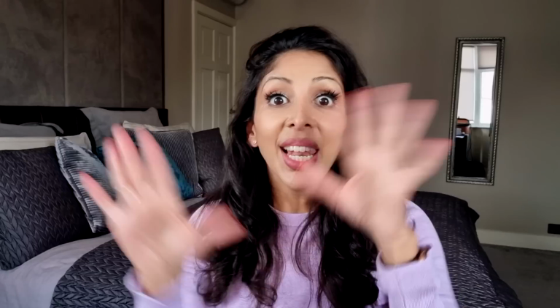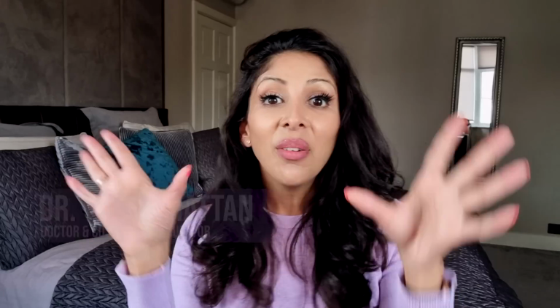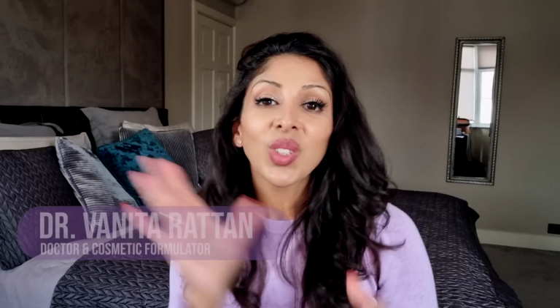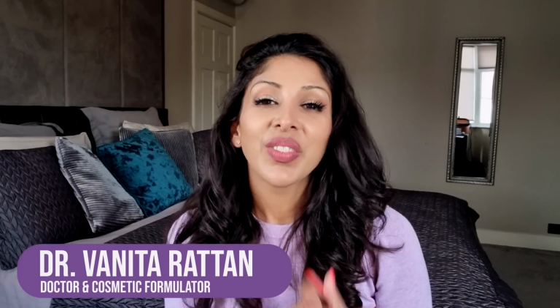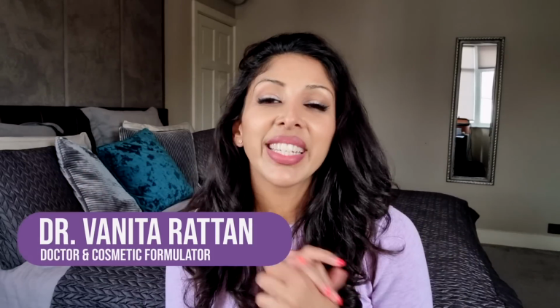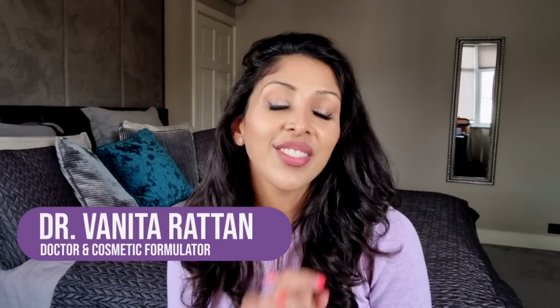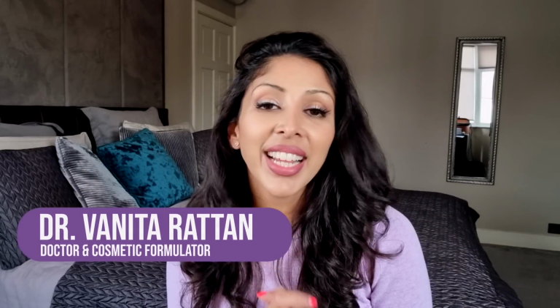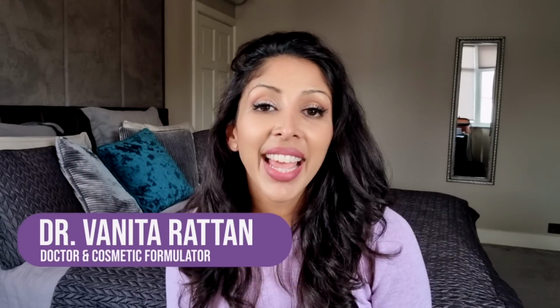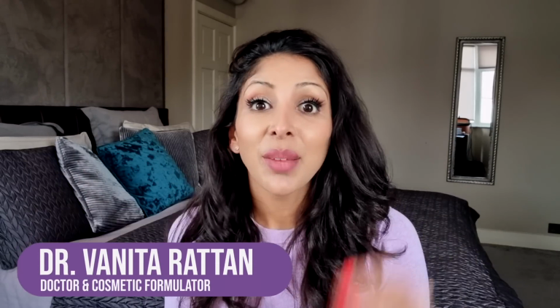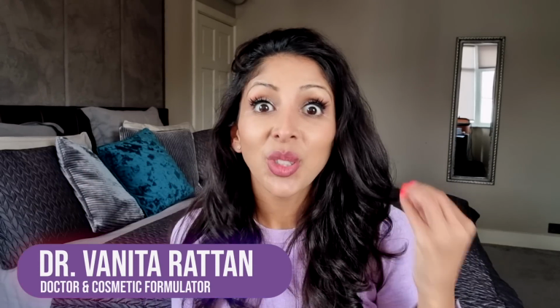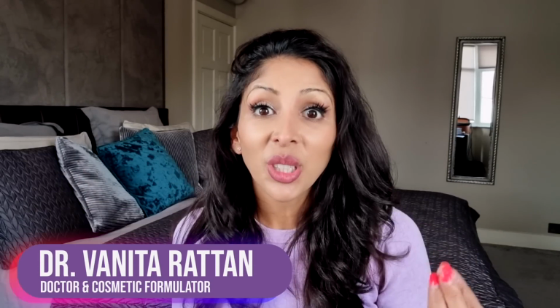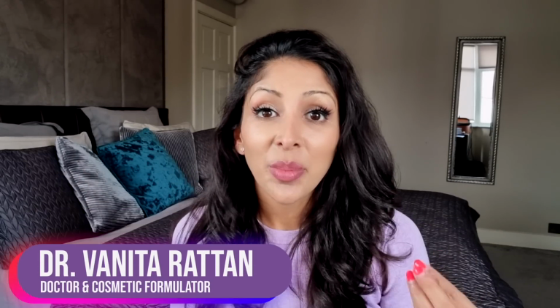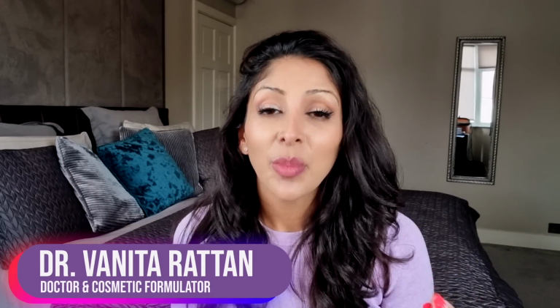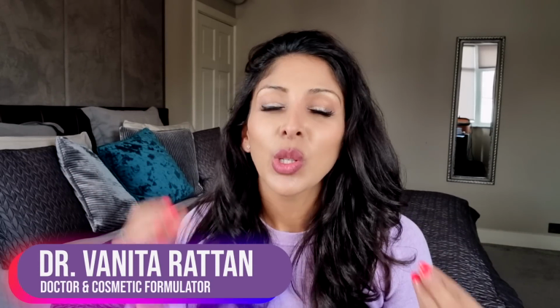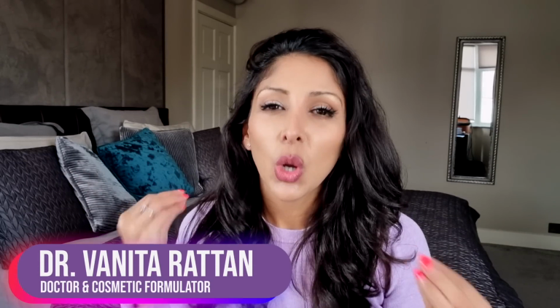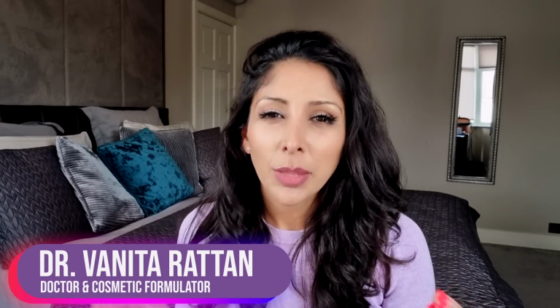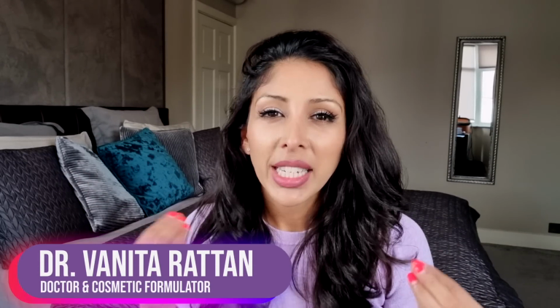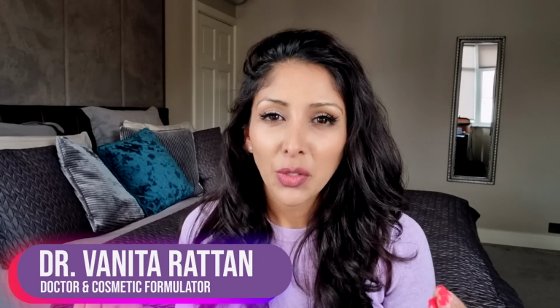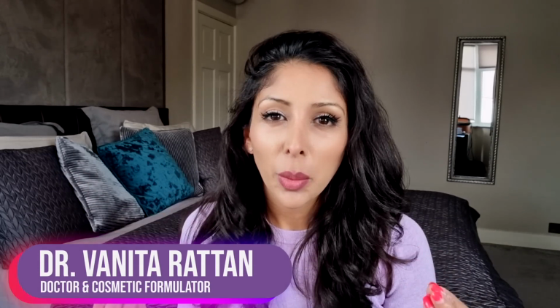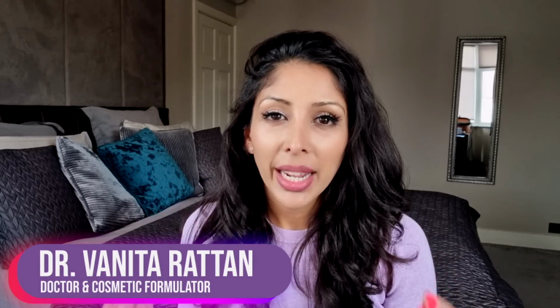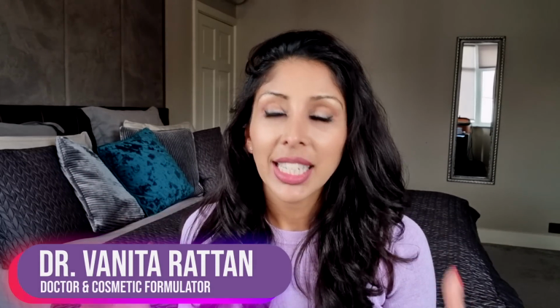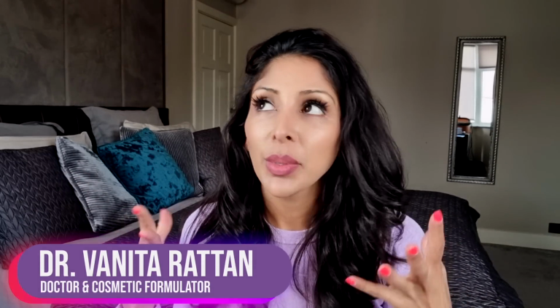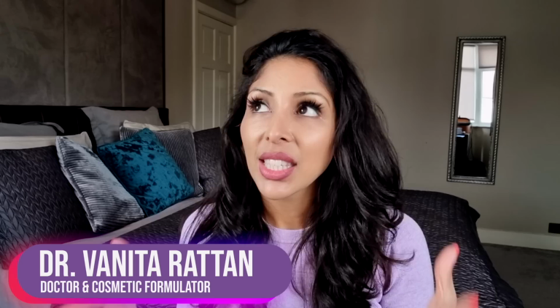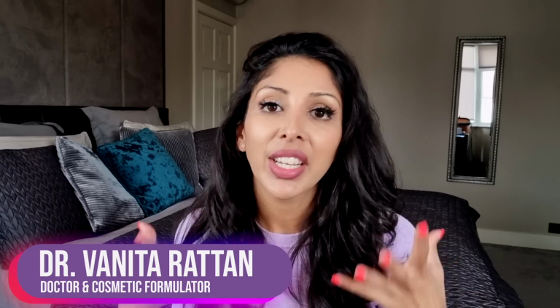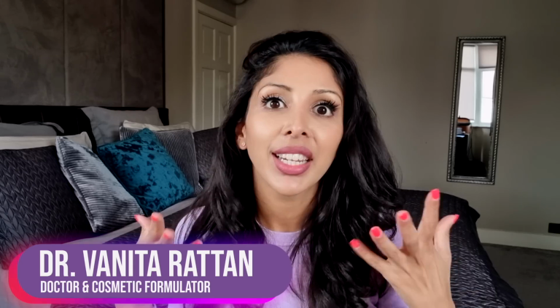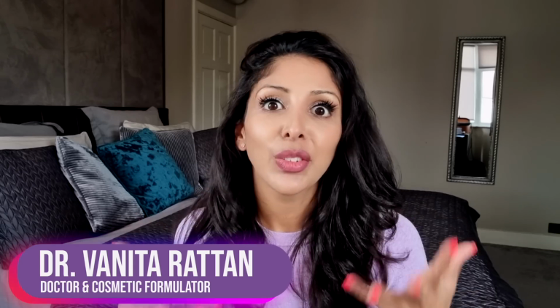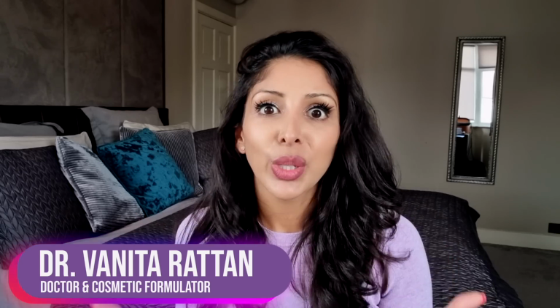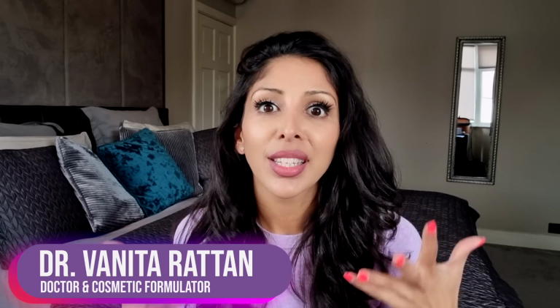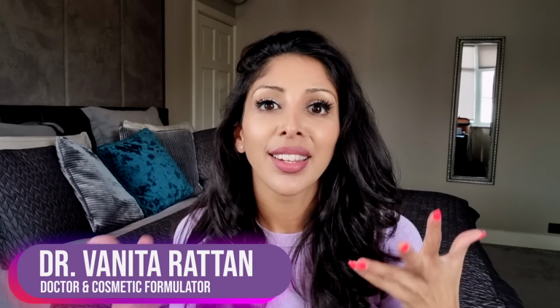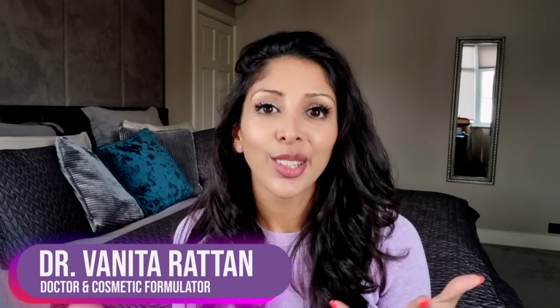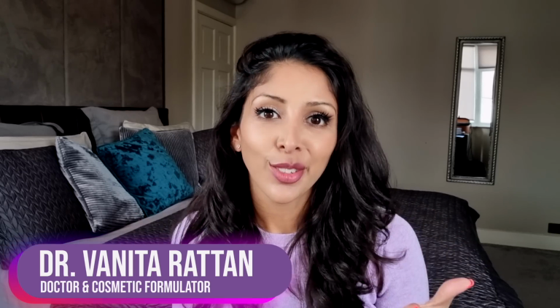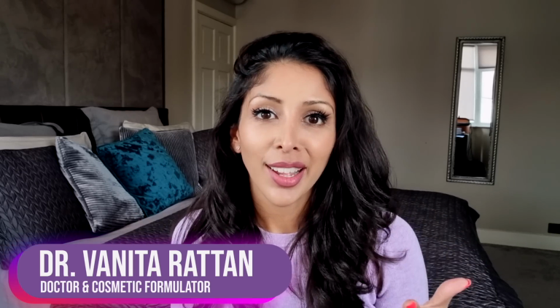Hello, I'm Dr. Venita Ratan. I'm a doctor but I'm also a cosmetic formulator specifically for skin of colour.